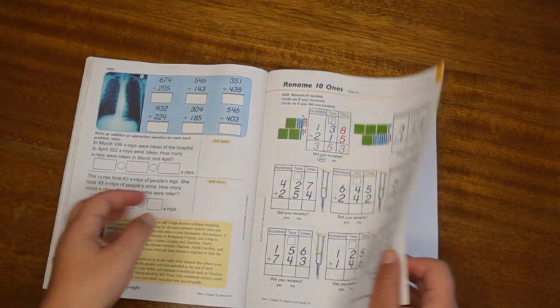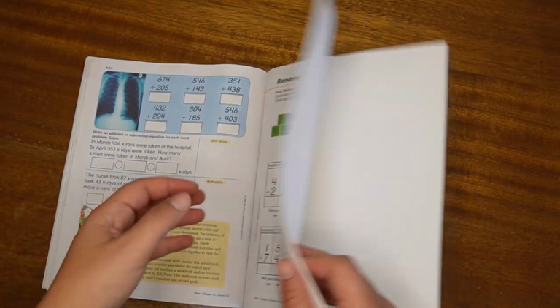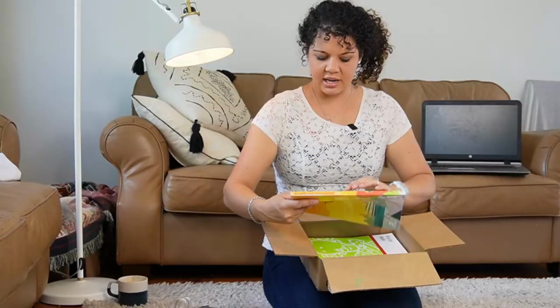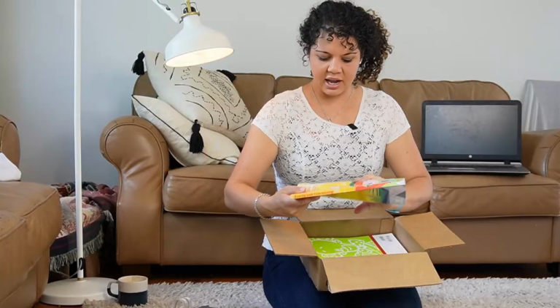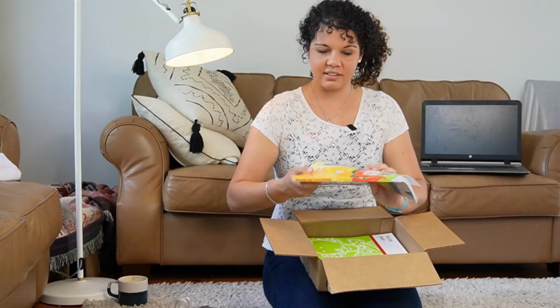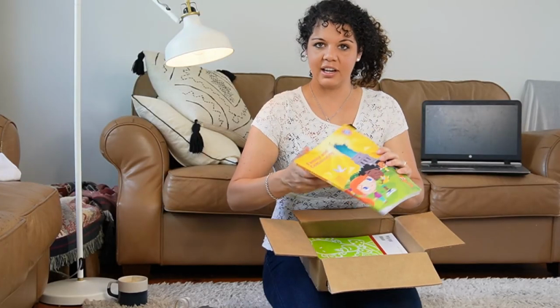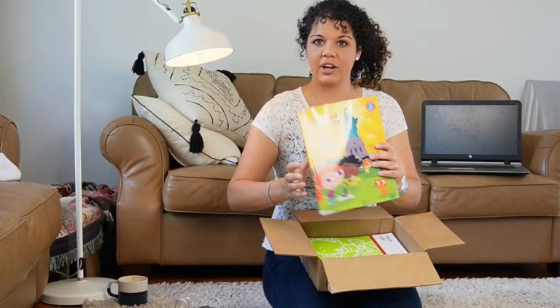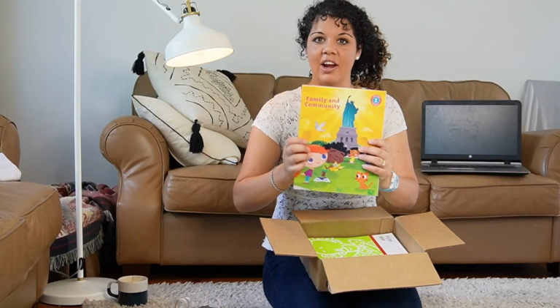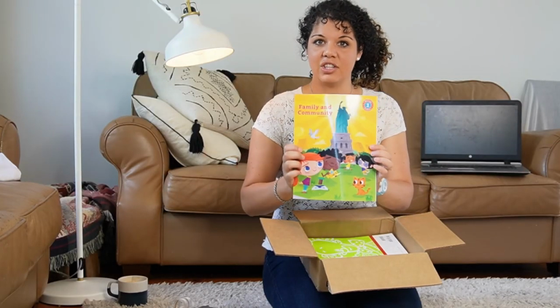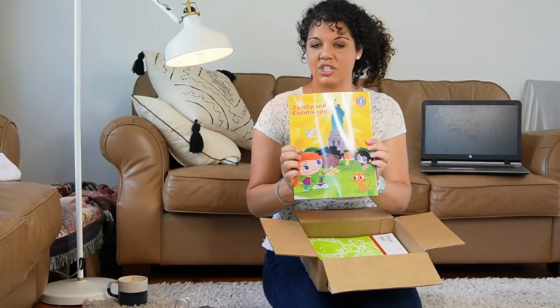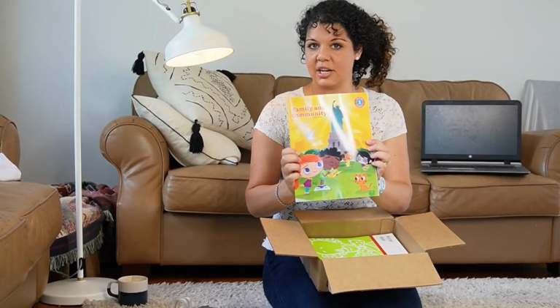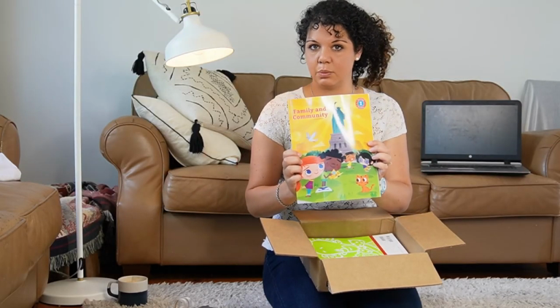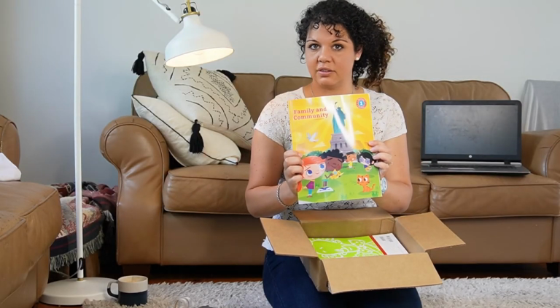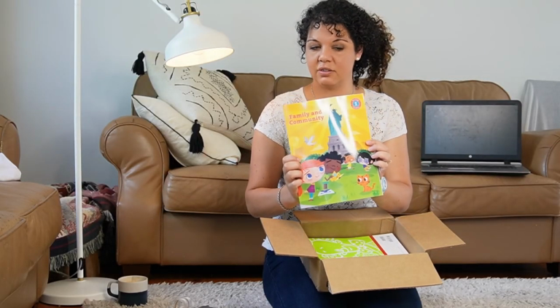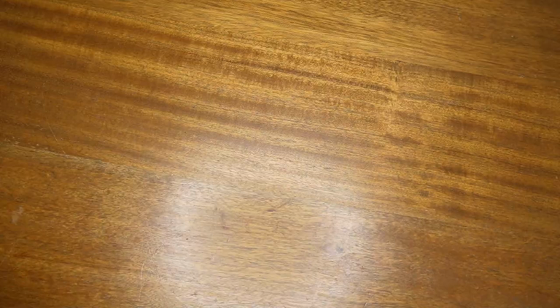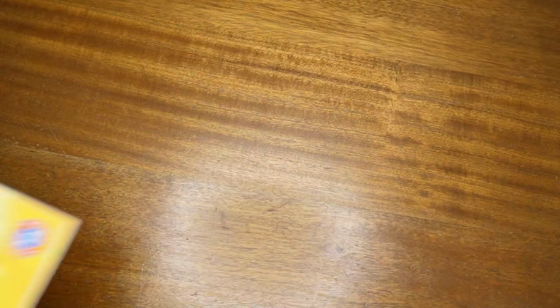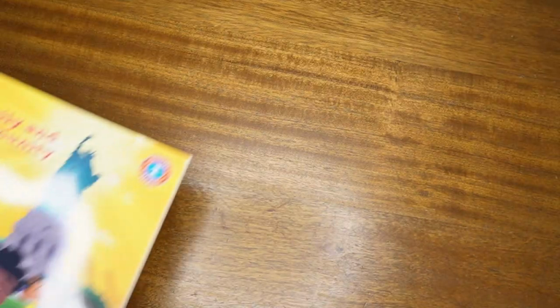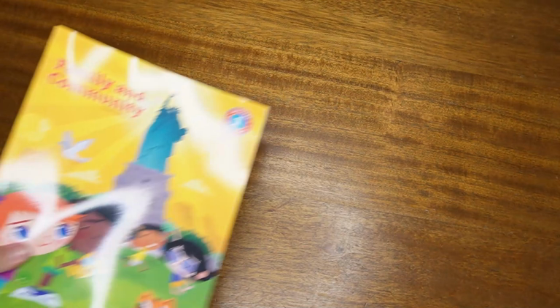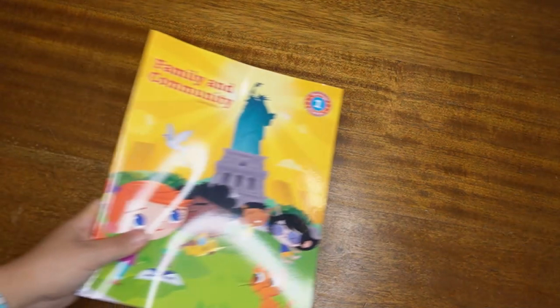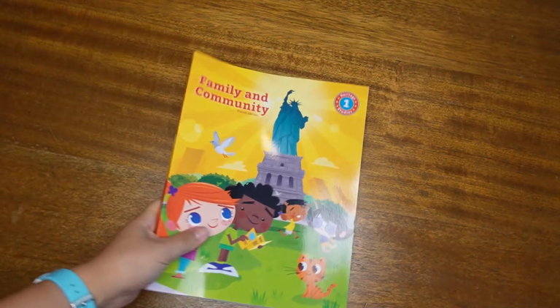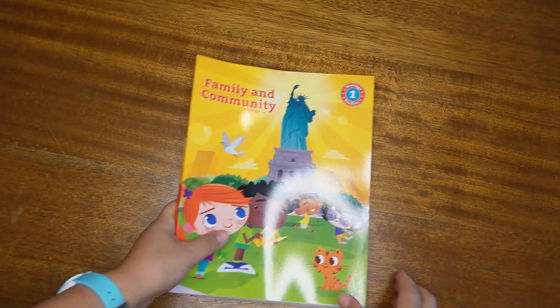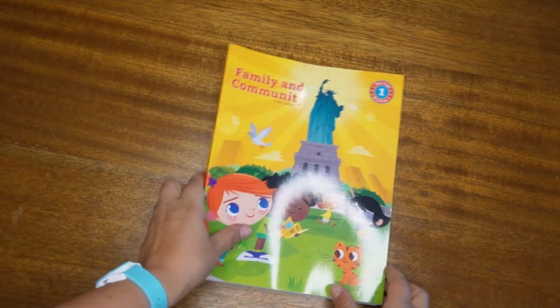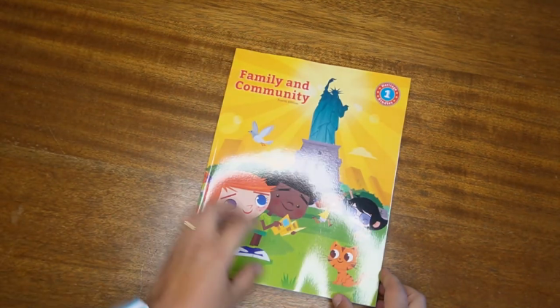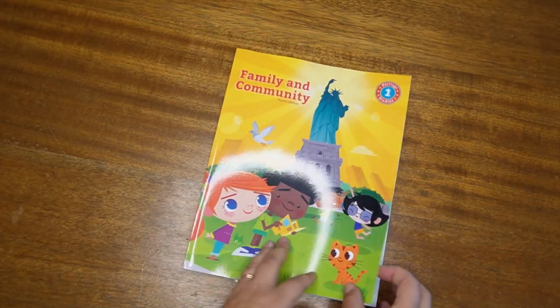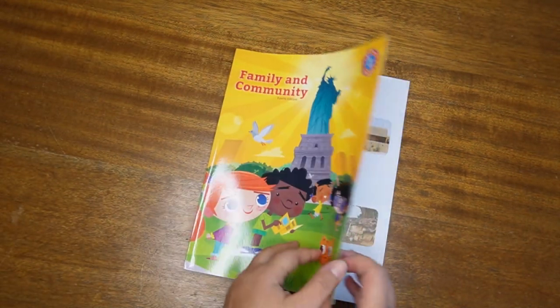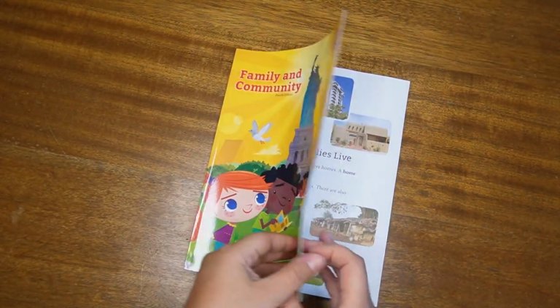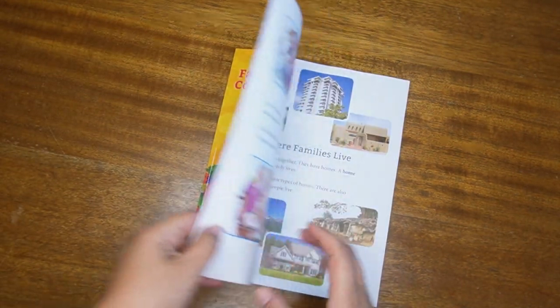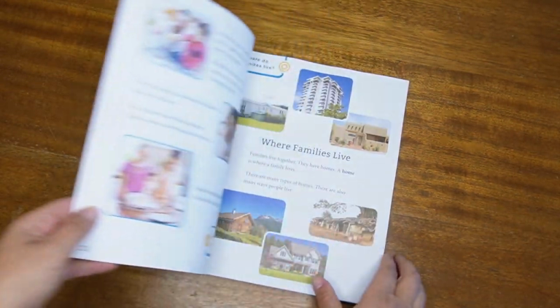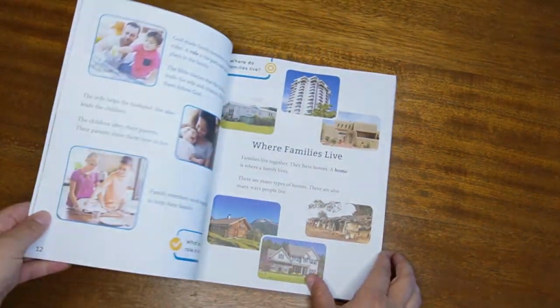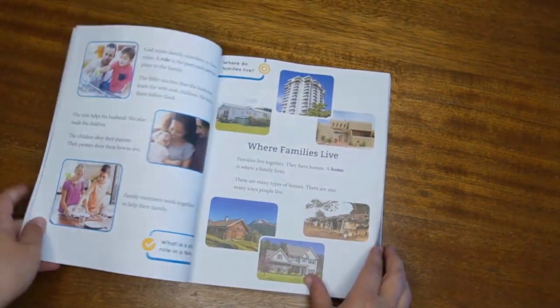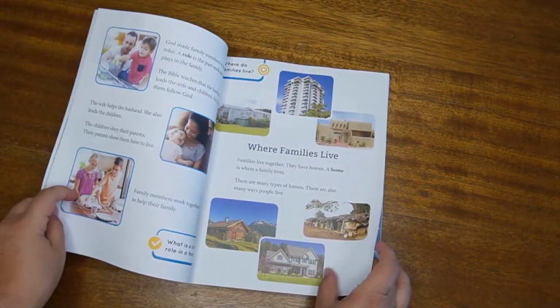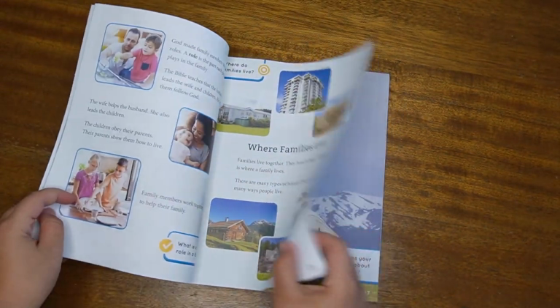And then I got heritage studies one. This will cover your geography and history all in one, so that's fantastic.